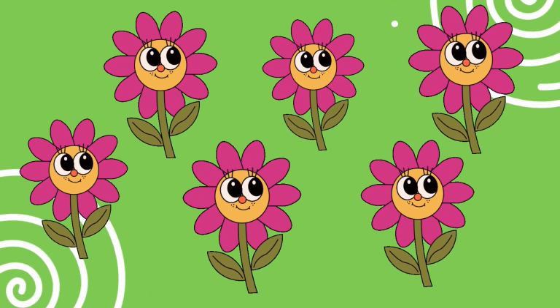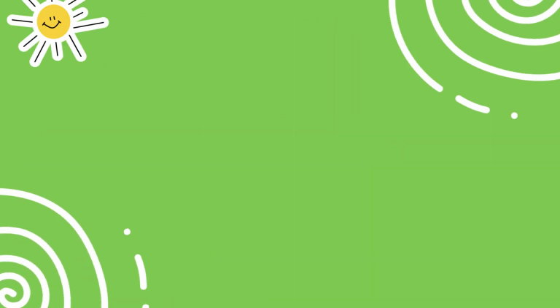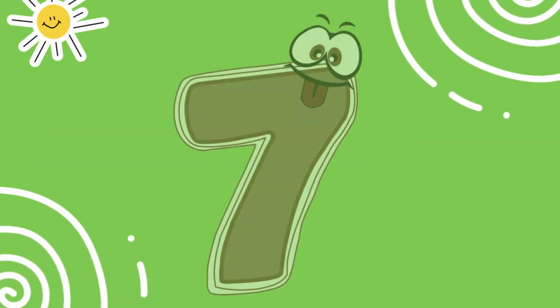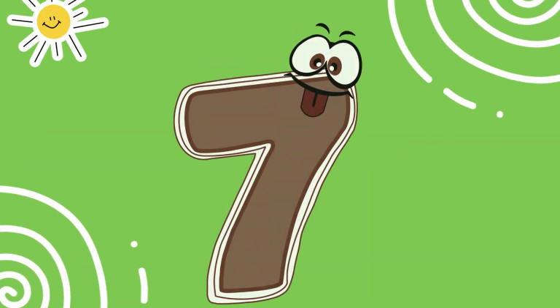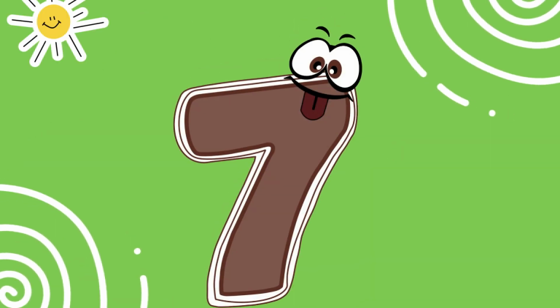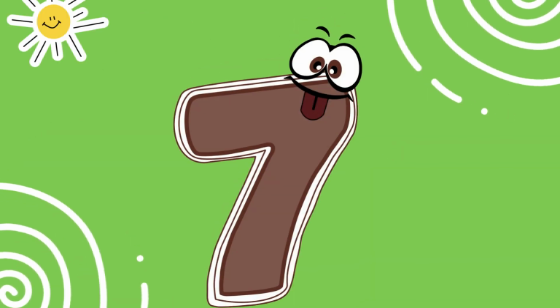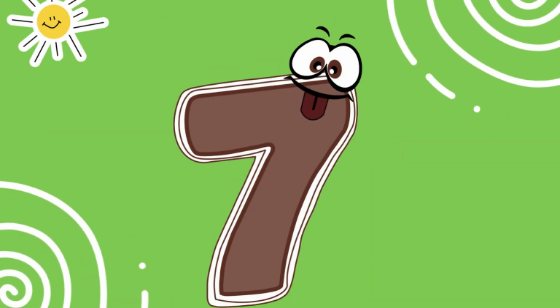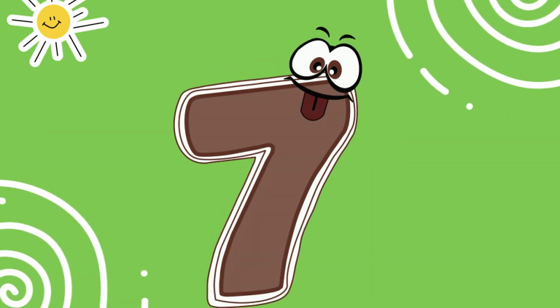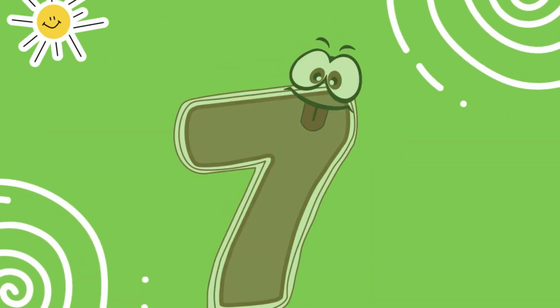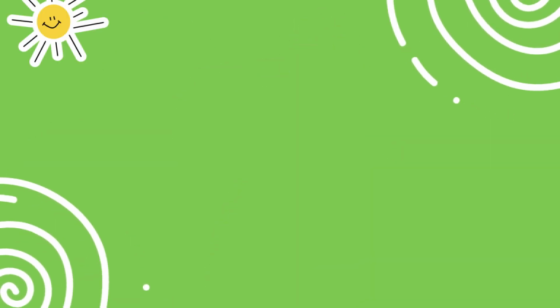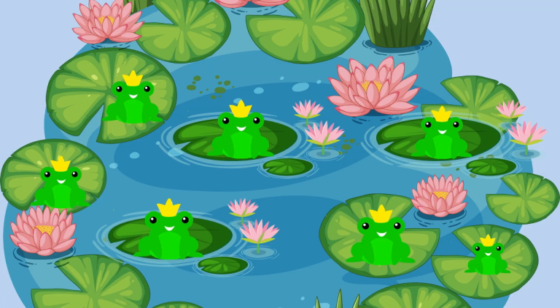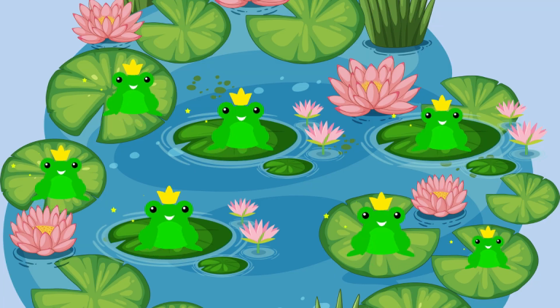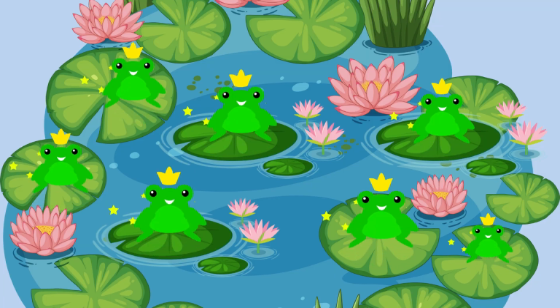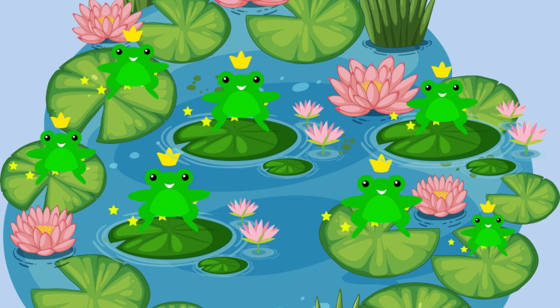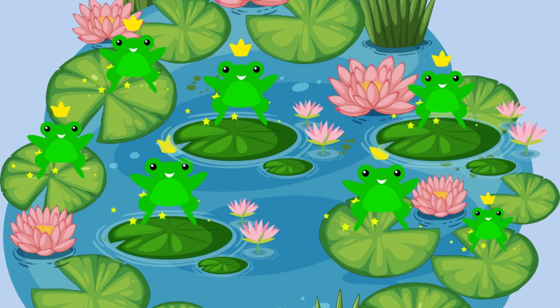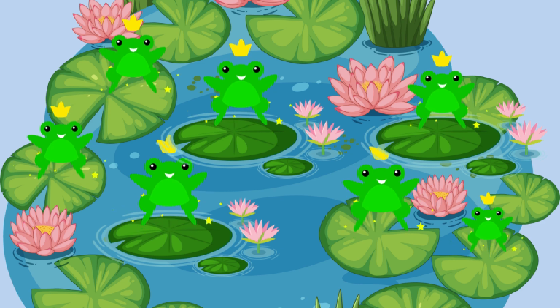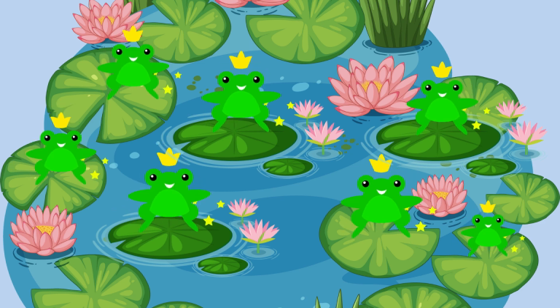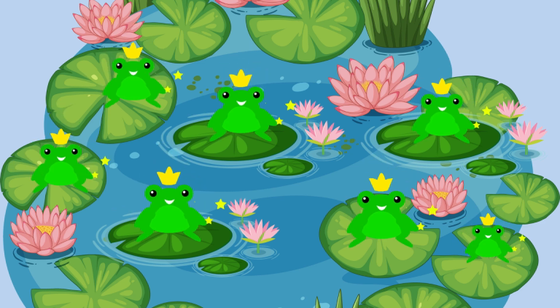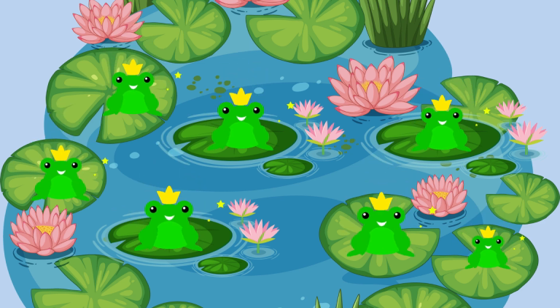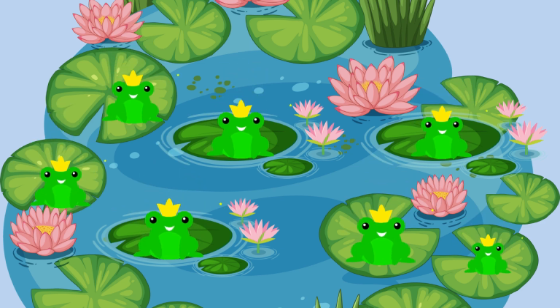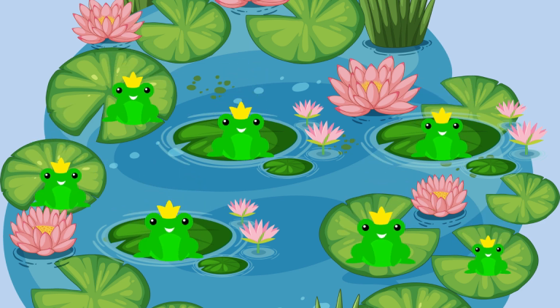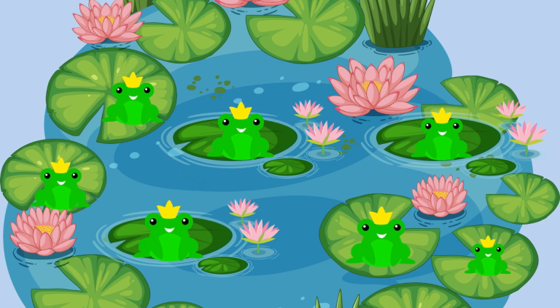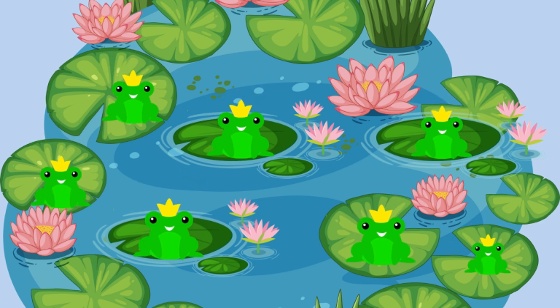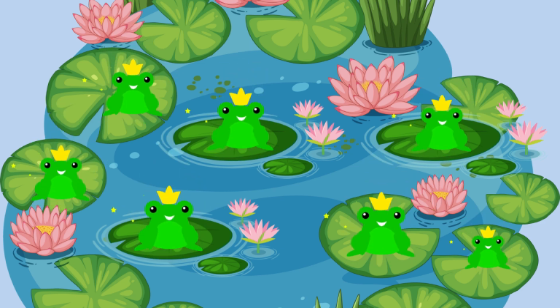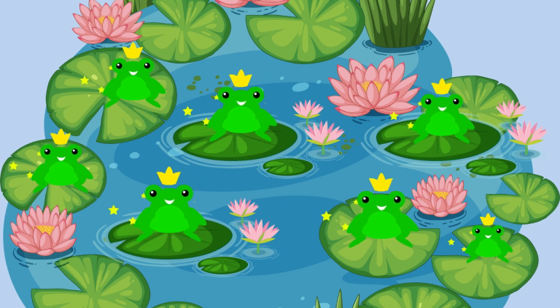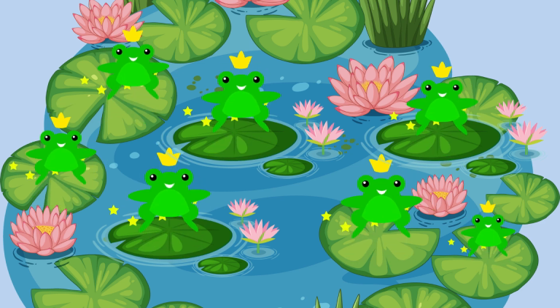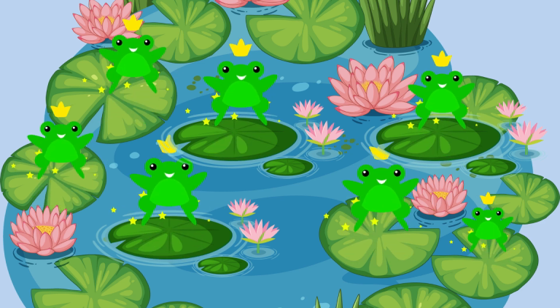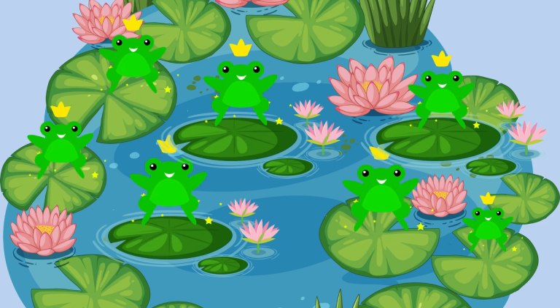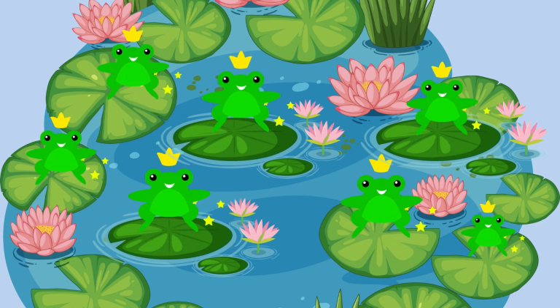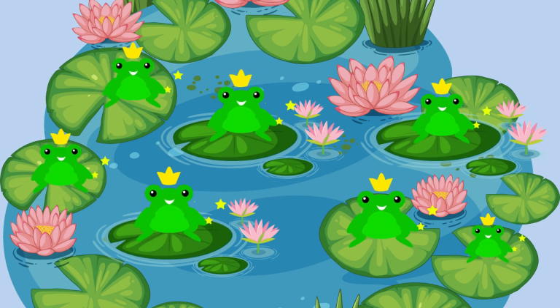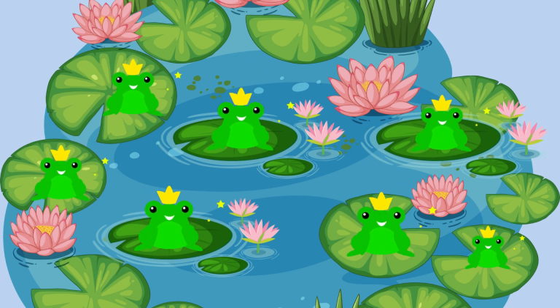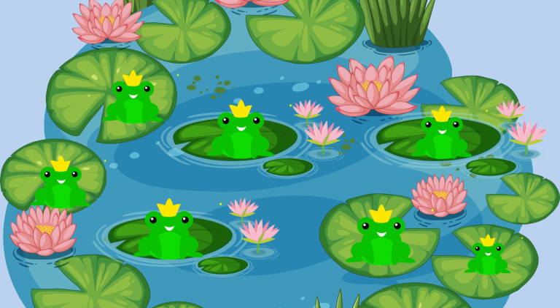This is the number seven. Look at these seven hopping frogs. Can you say seven? Super.